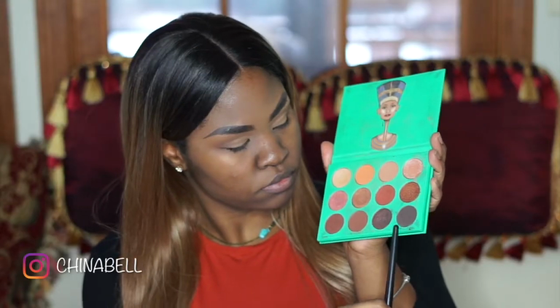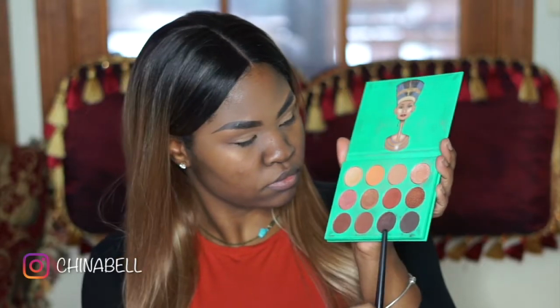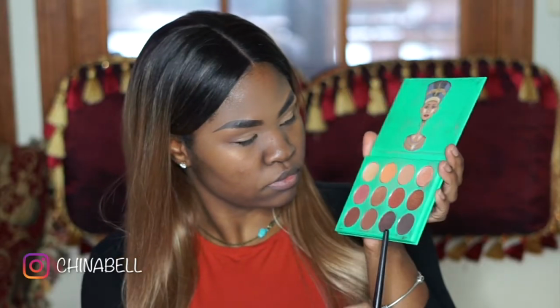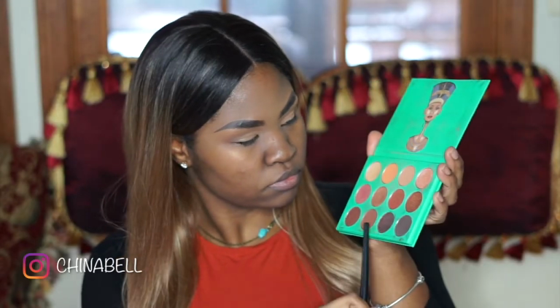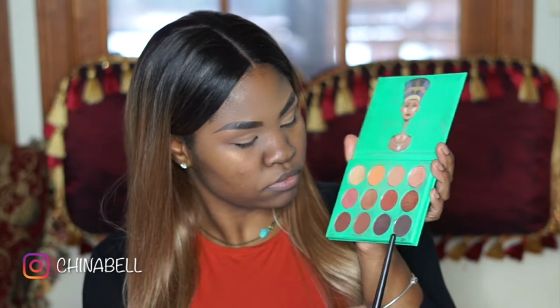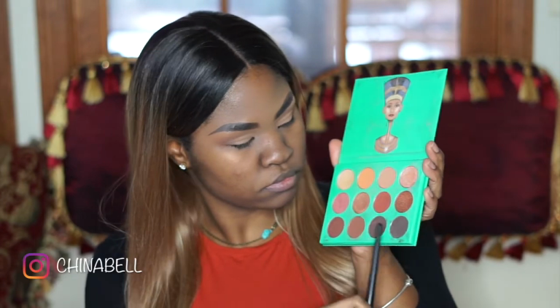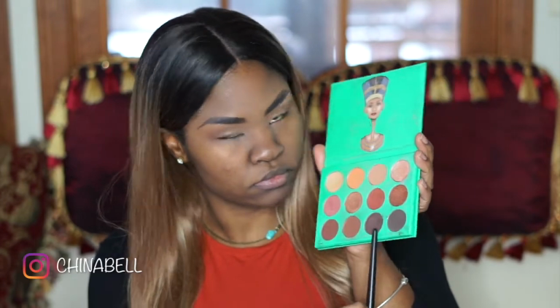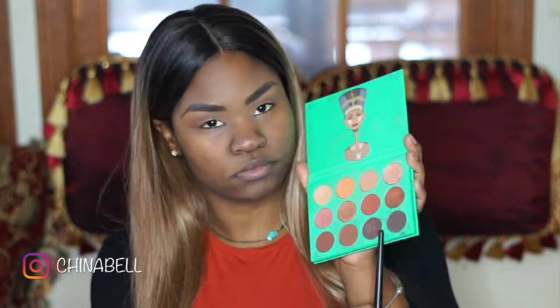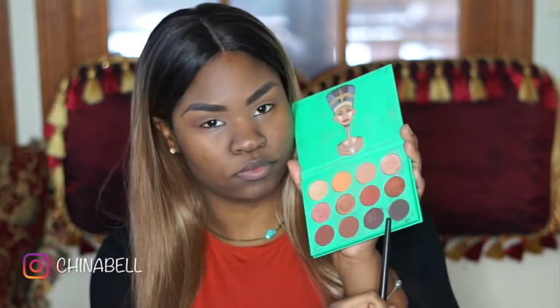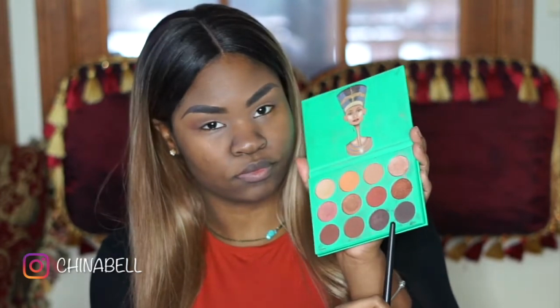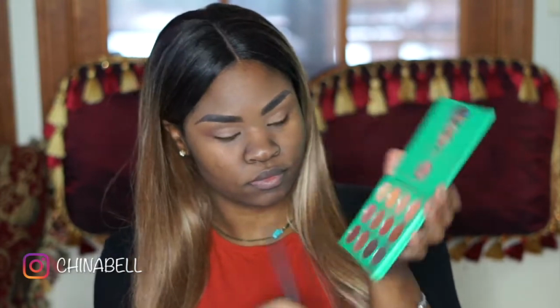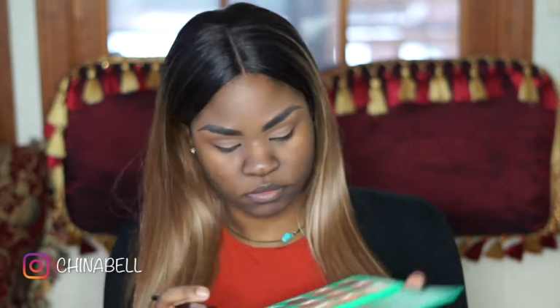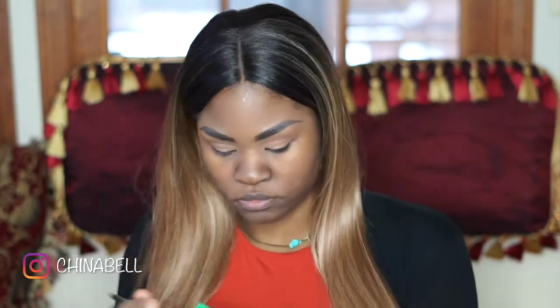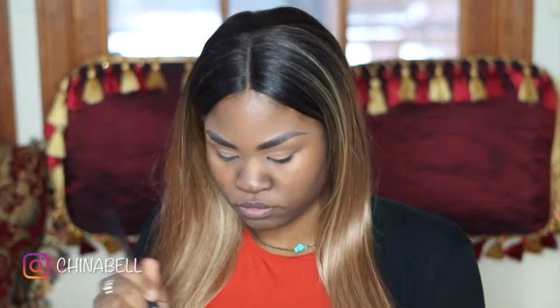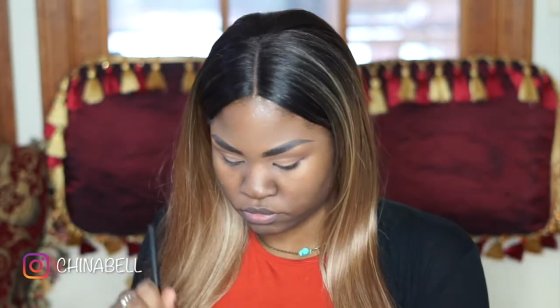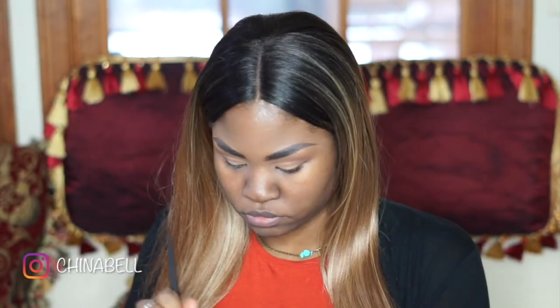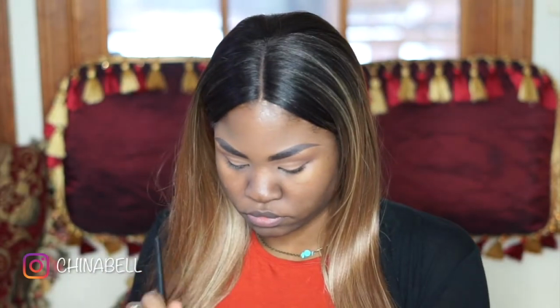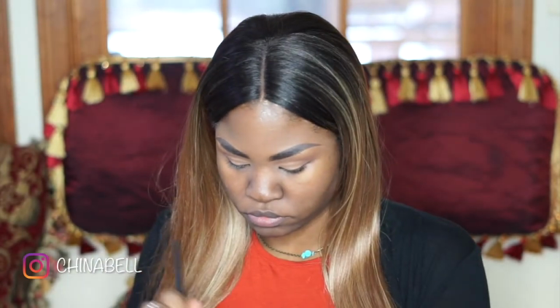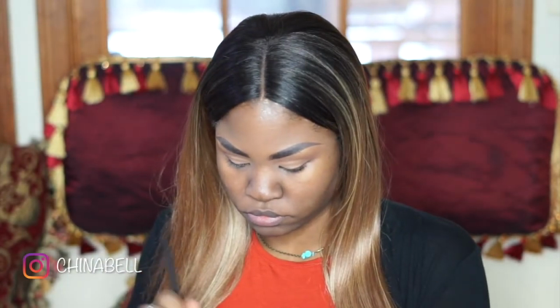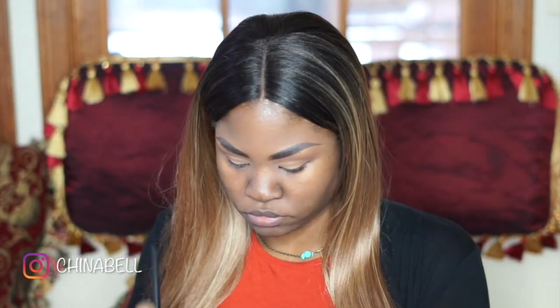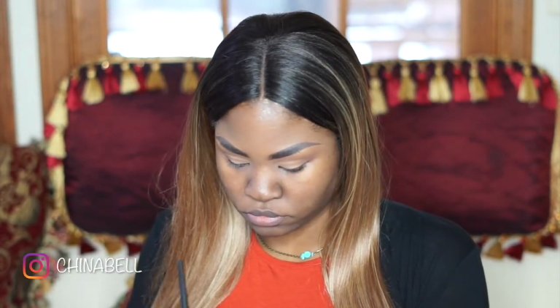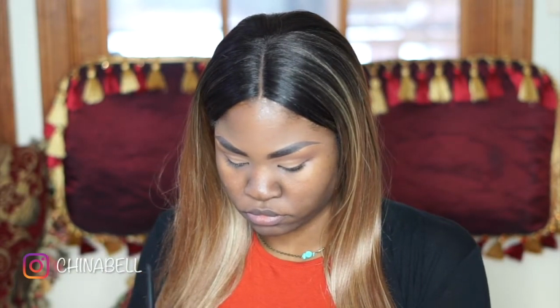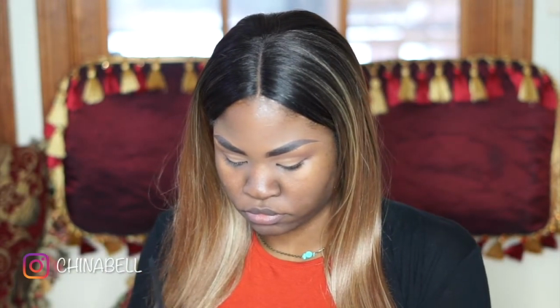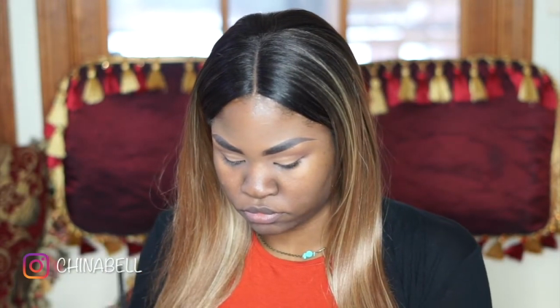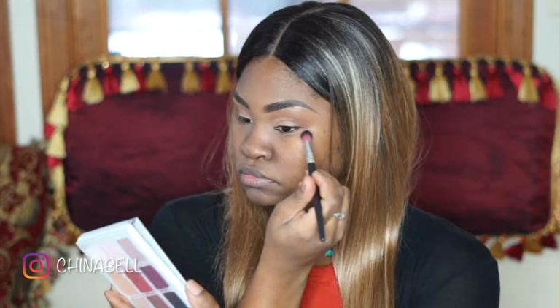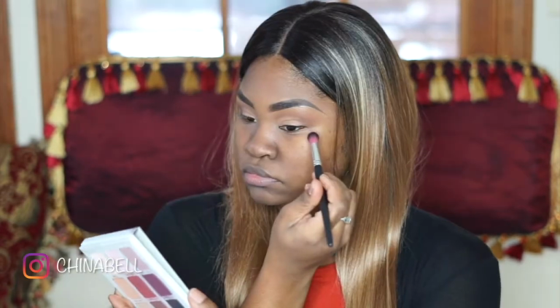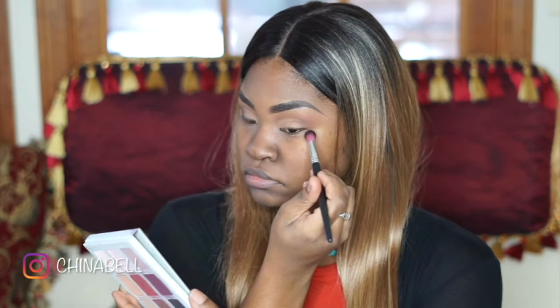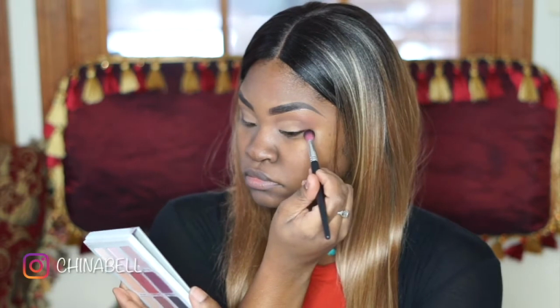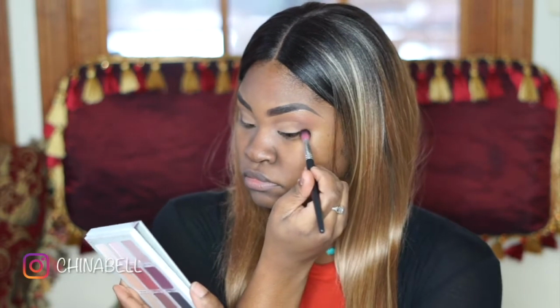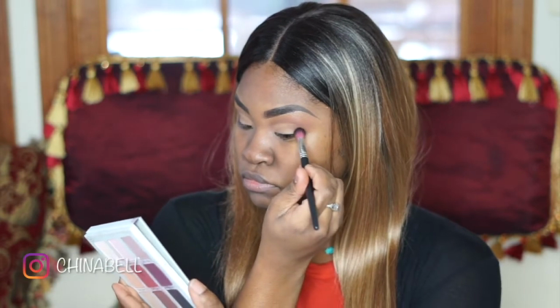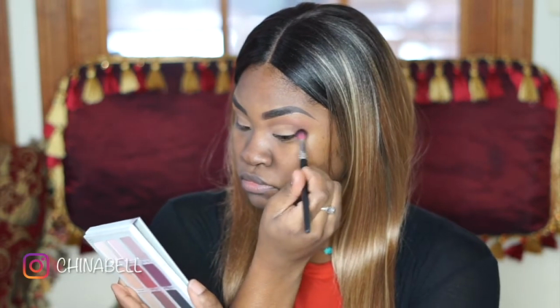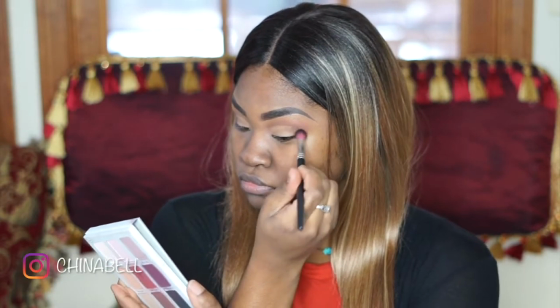Going back into my Juvayas Place palette, I am using the two darkest shades and I'm going to smoke out the corners of my eyes.